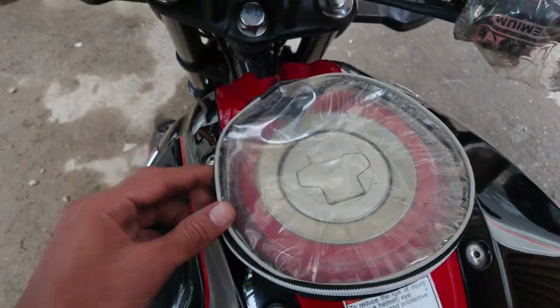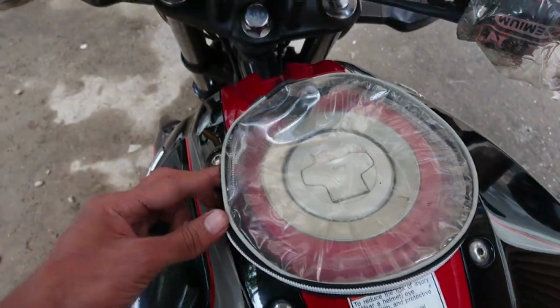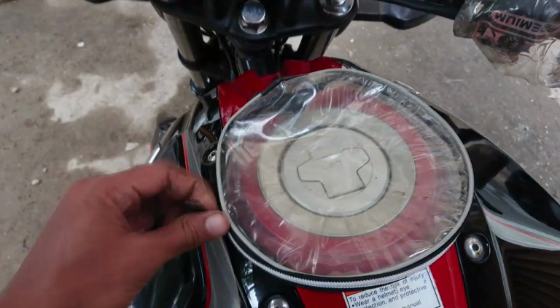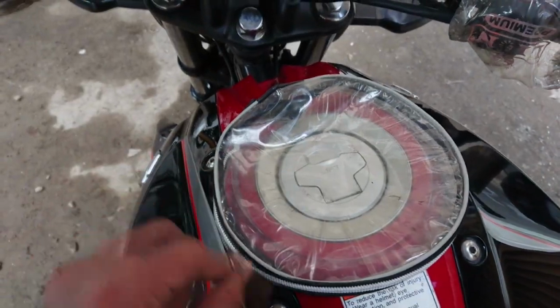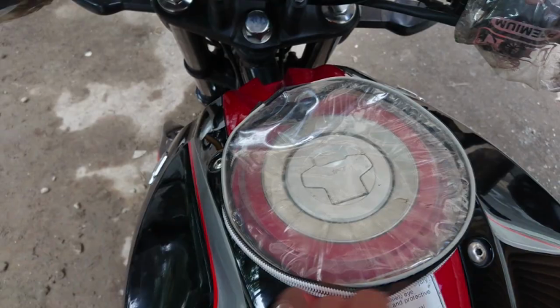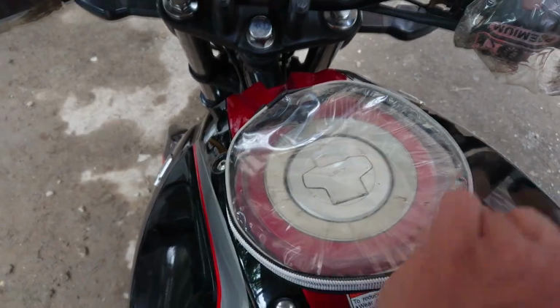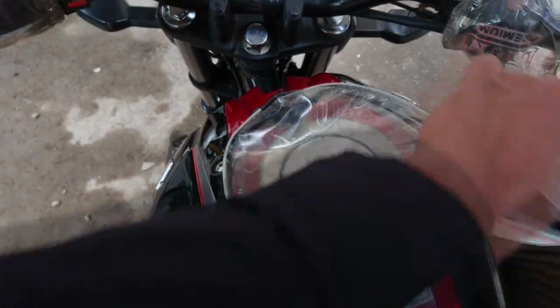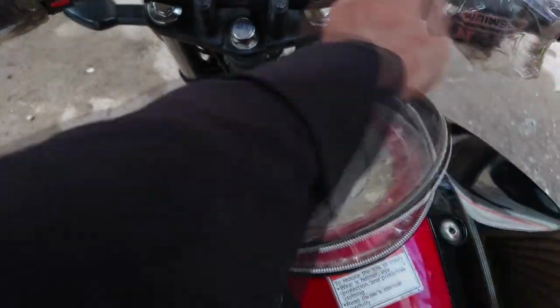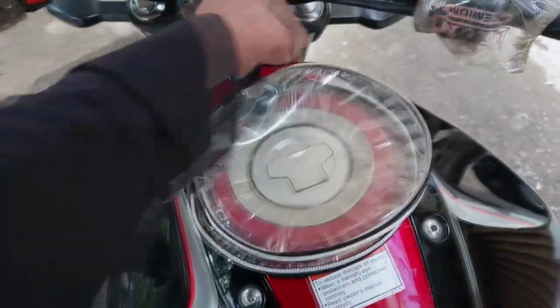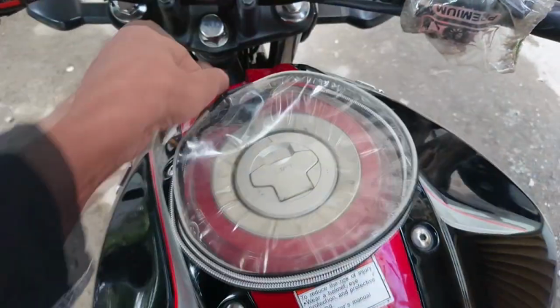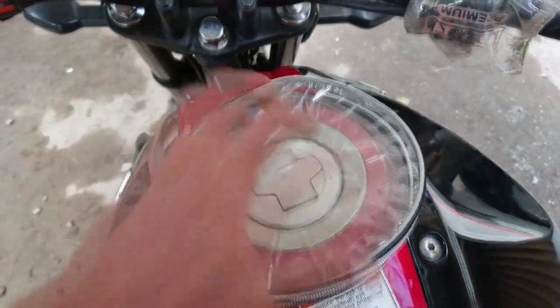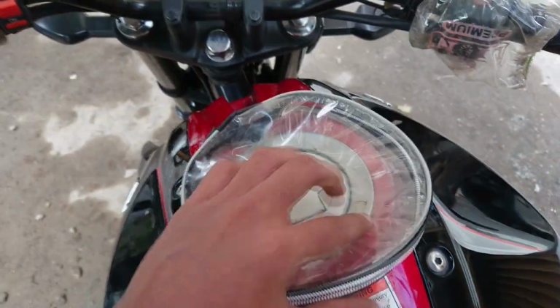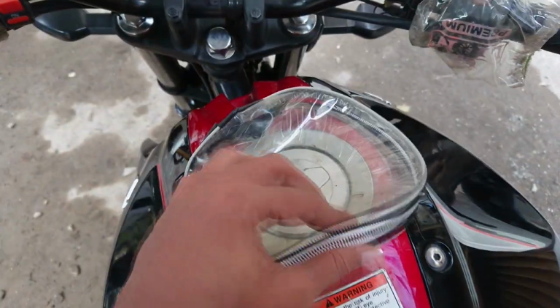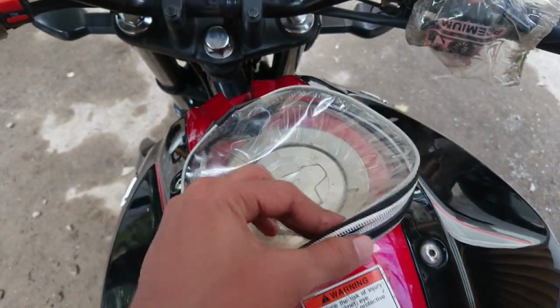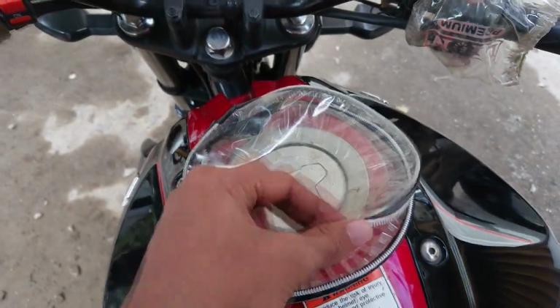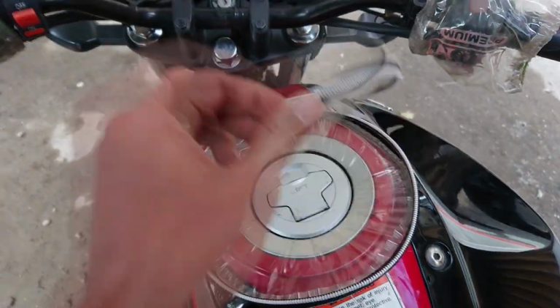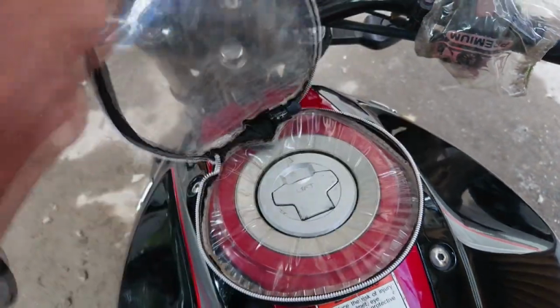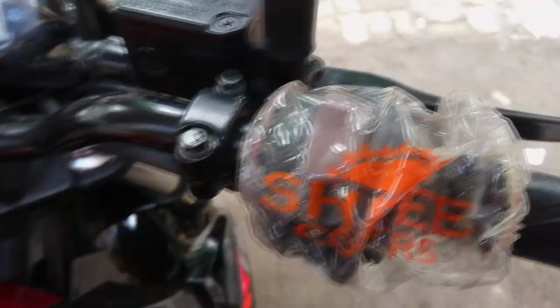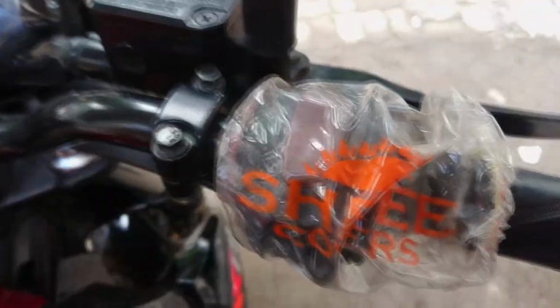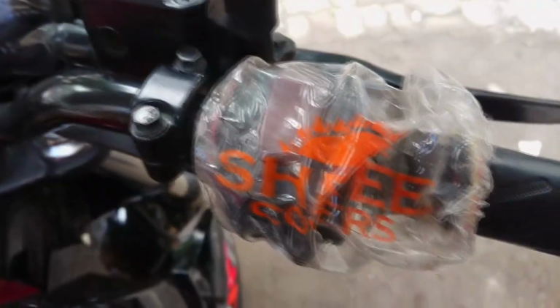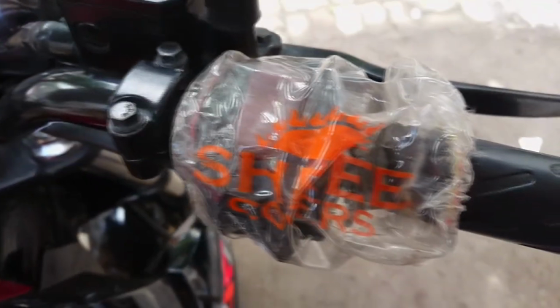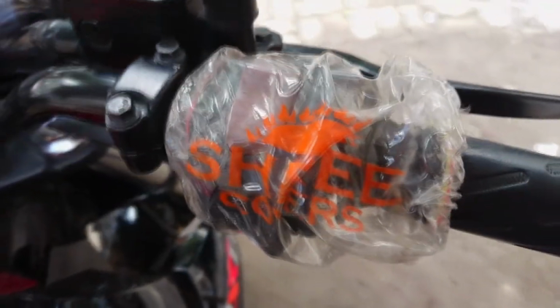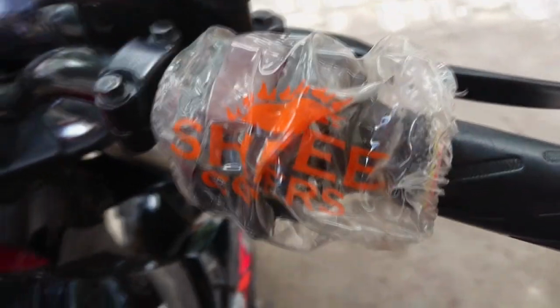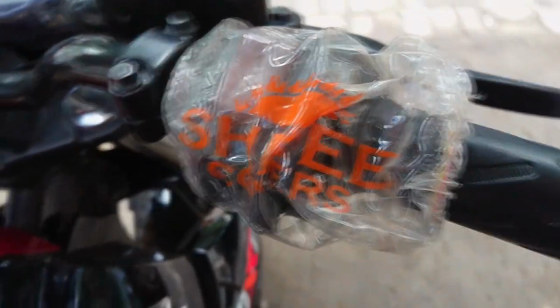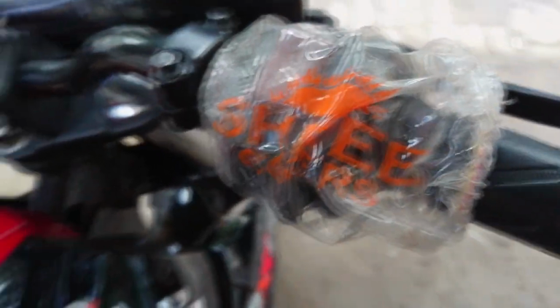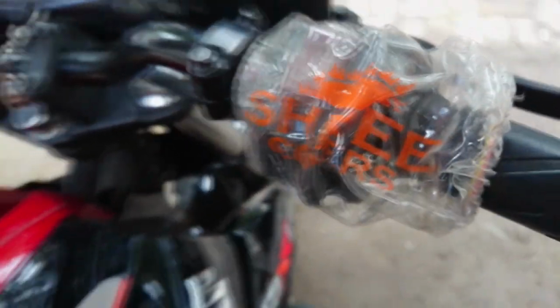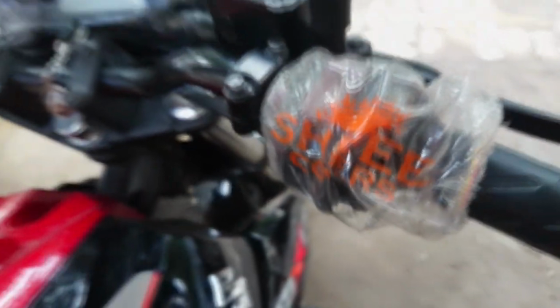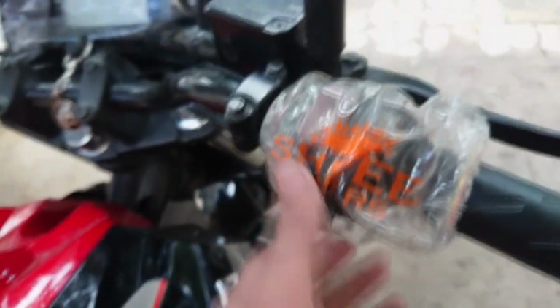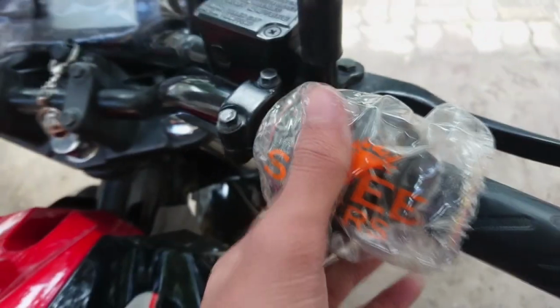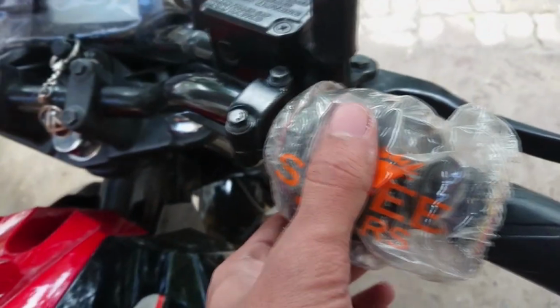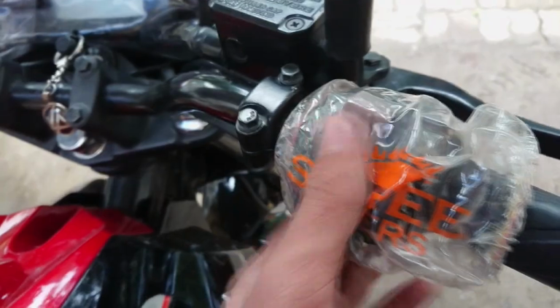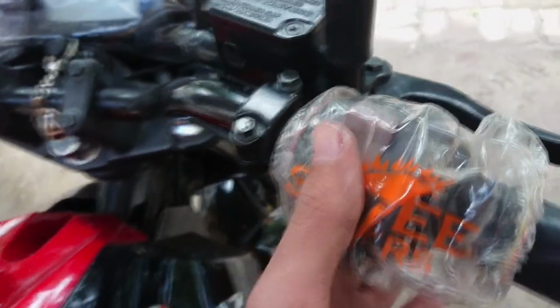There's a tank cover which protects water from entering your petrol tank, and two switch covers that prevent water from entering the circuit.